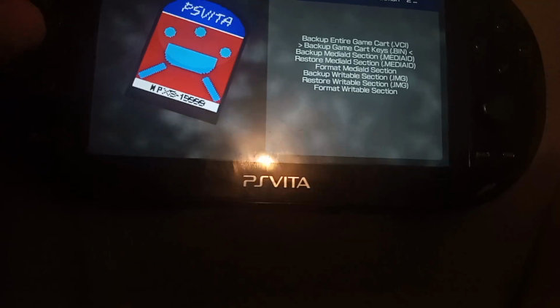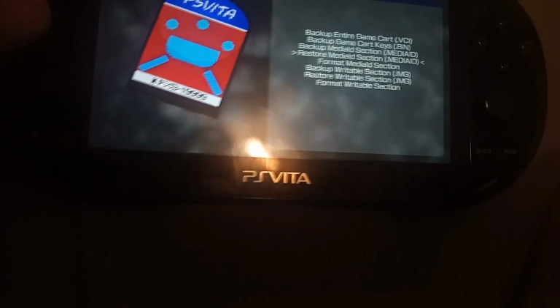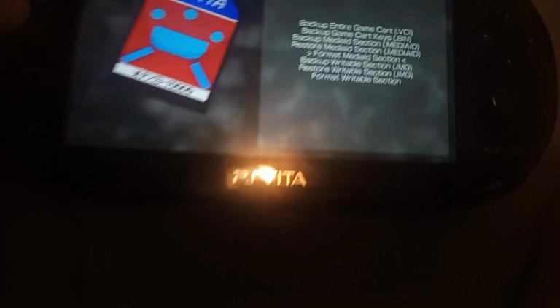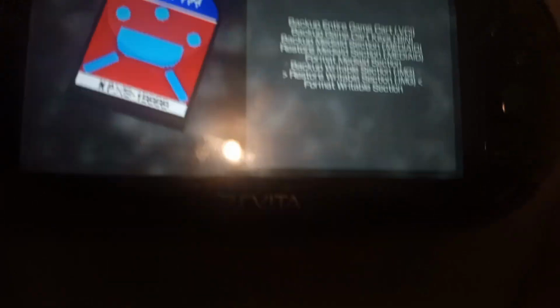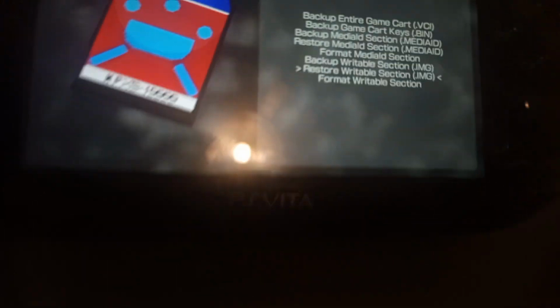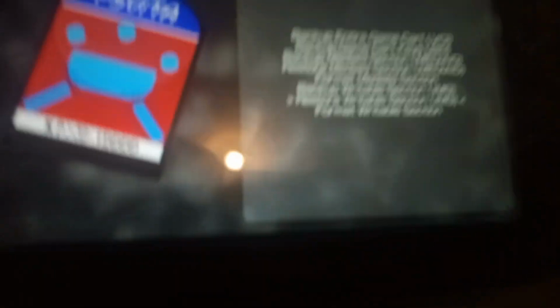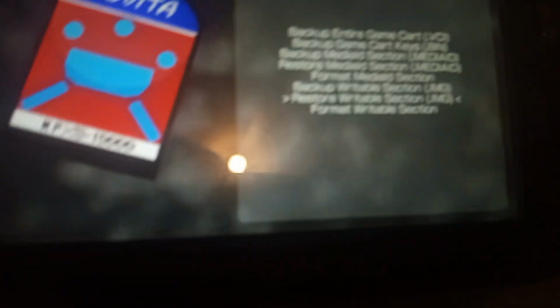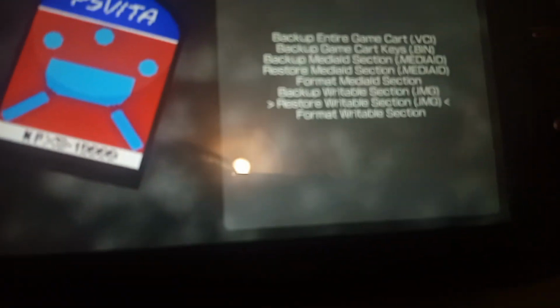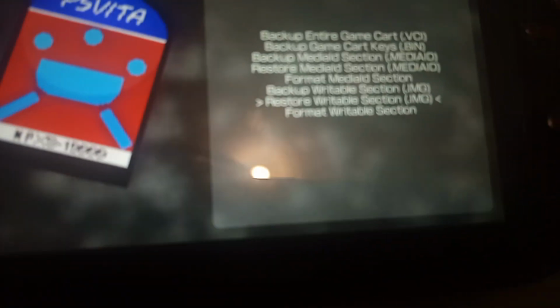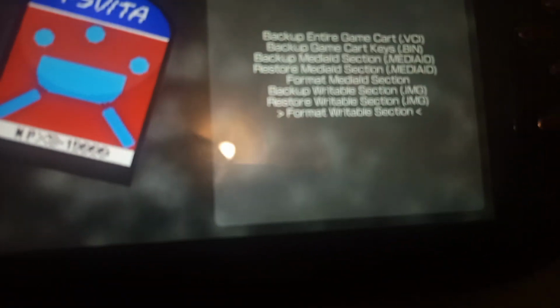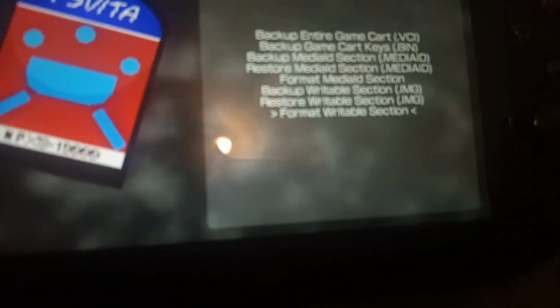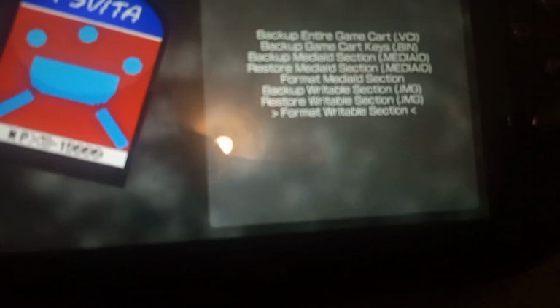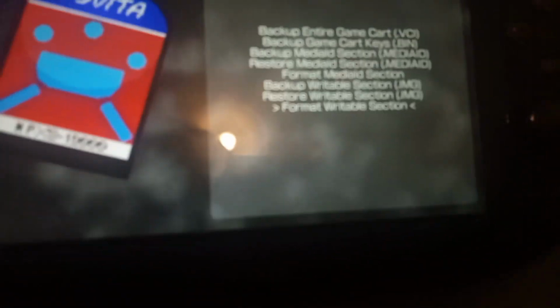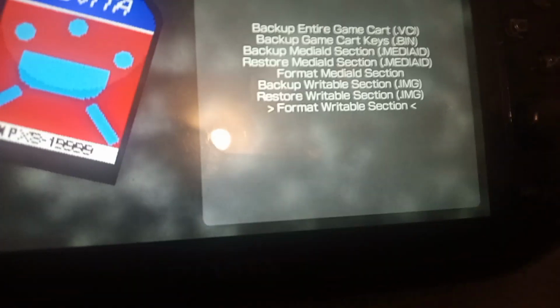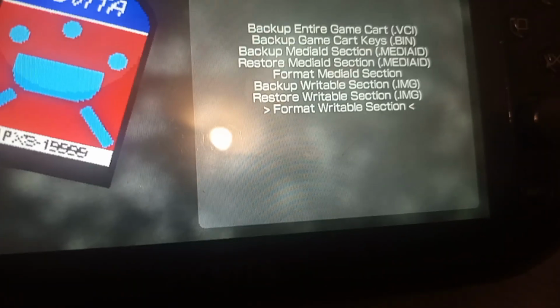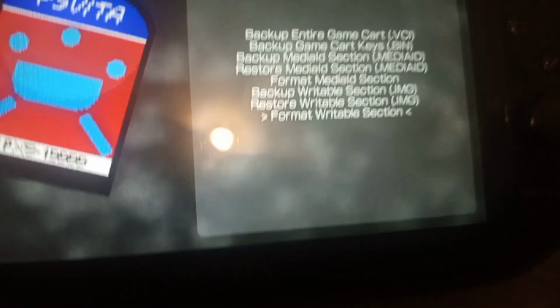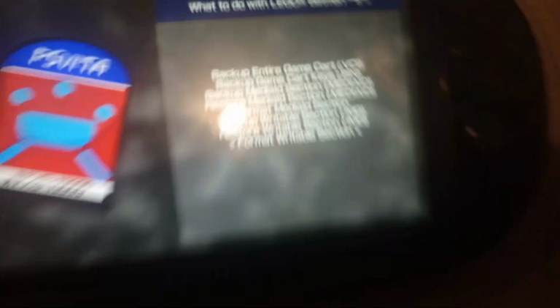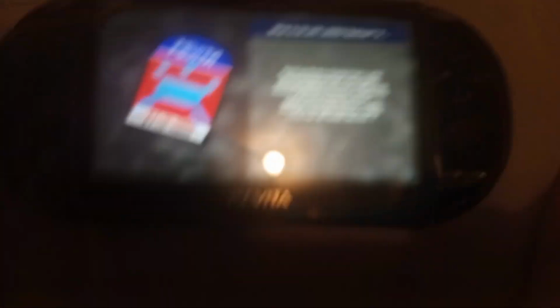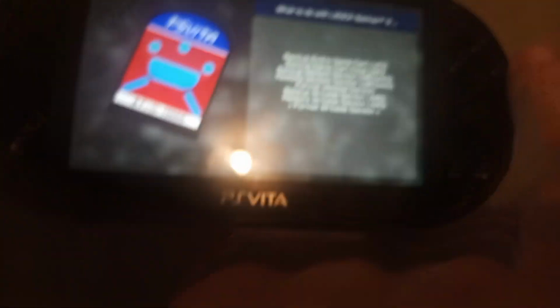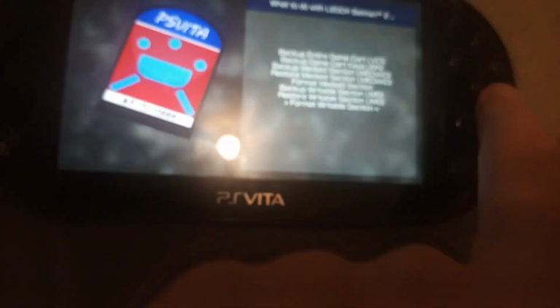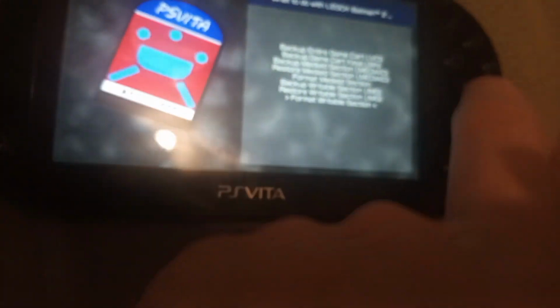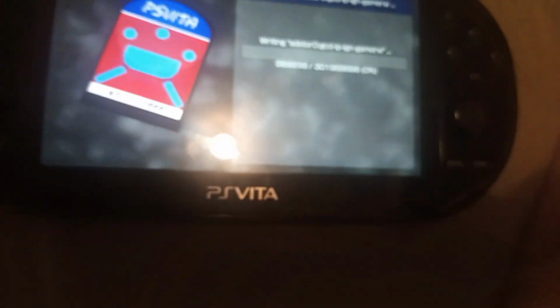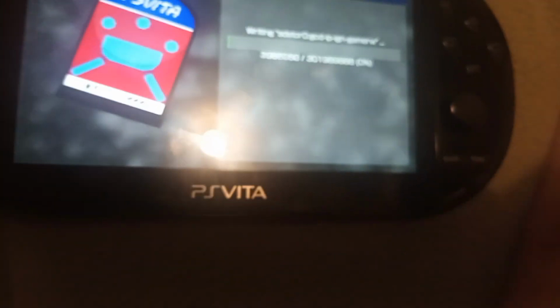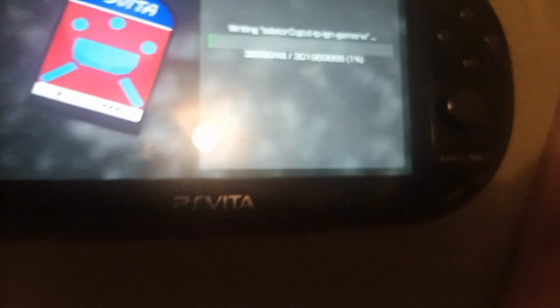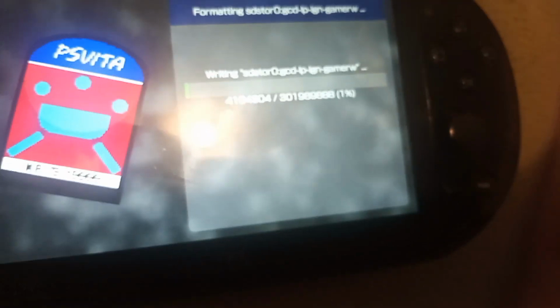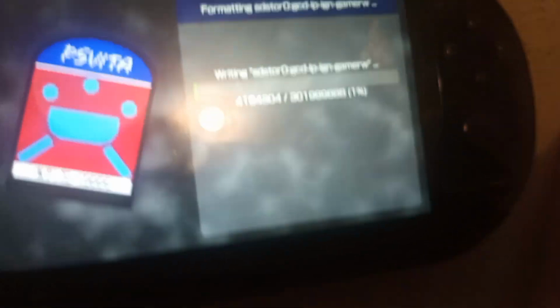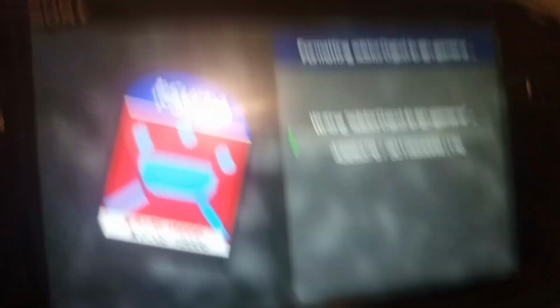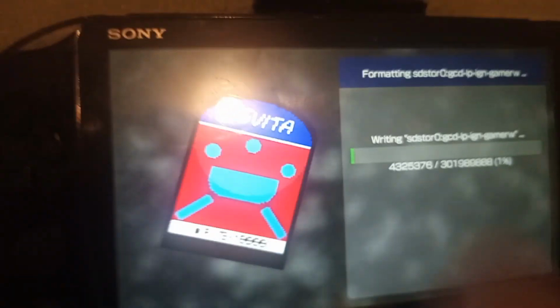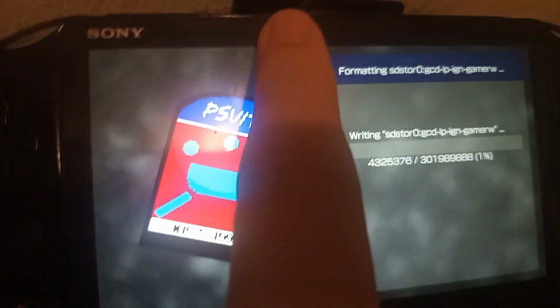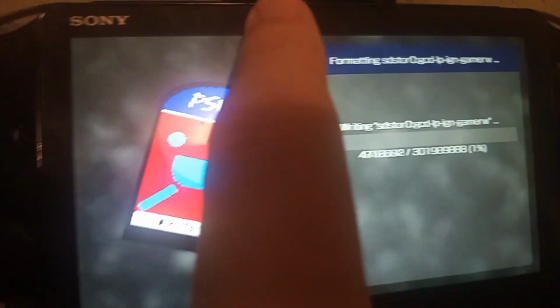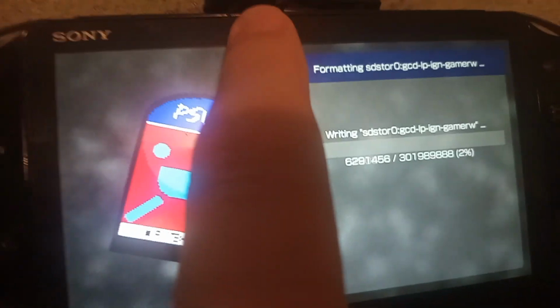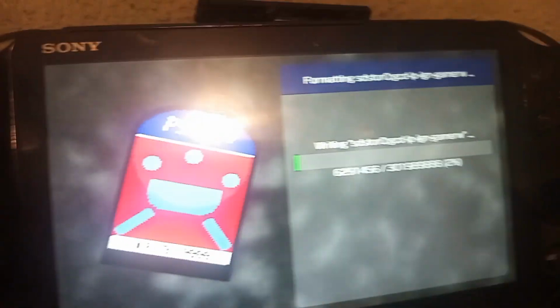Select Format Writable Section. And don't take it out while it's running.